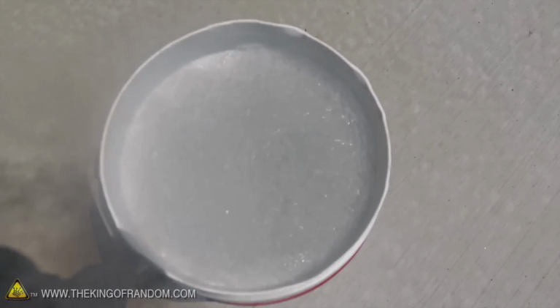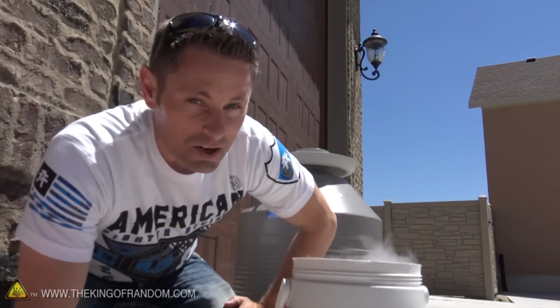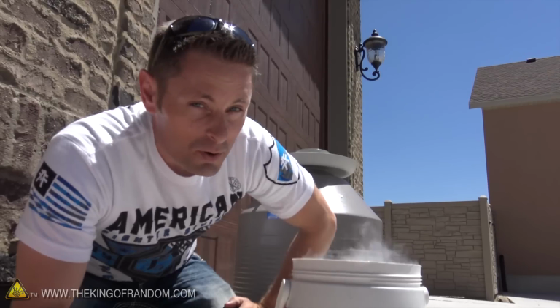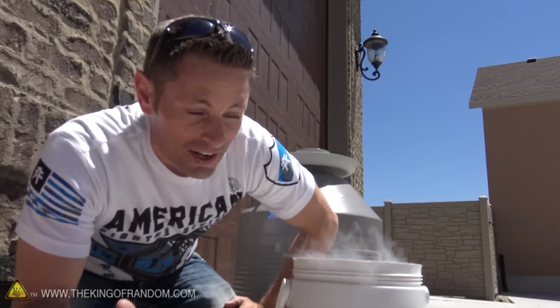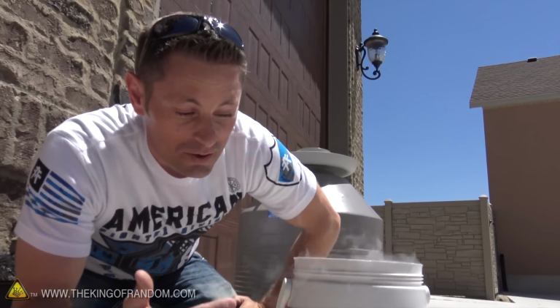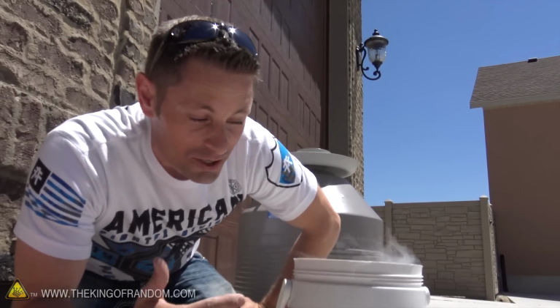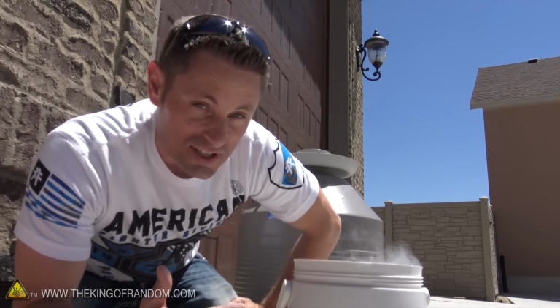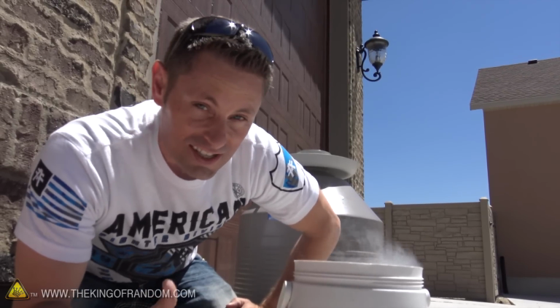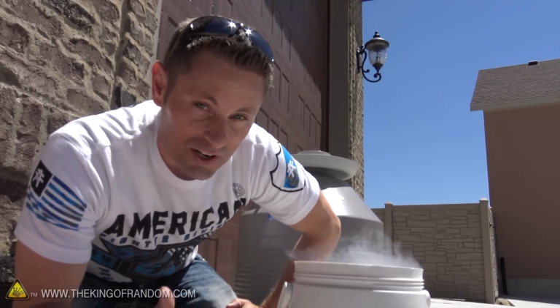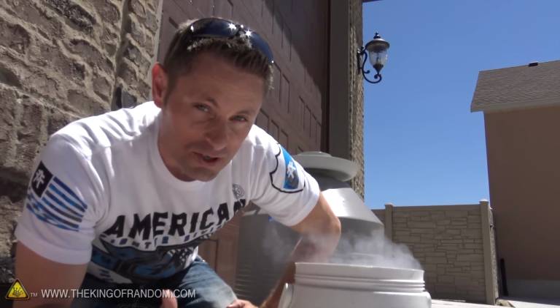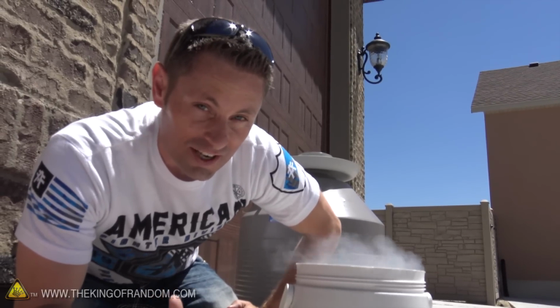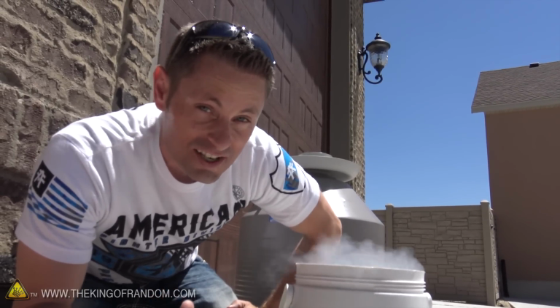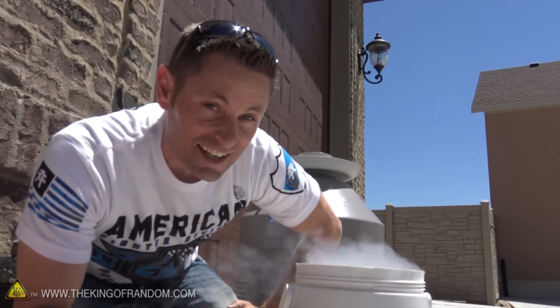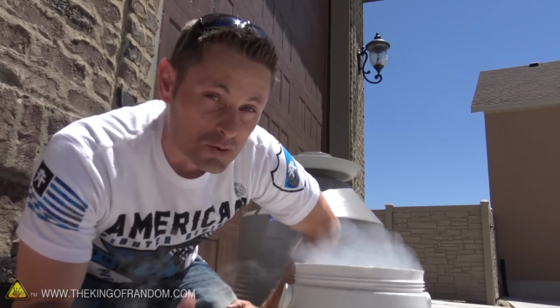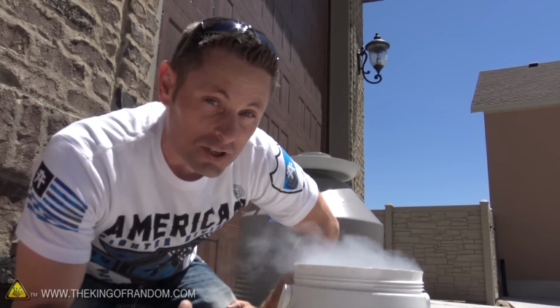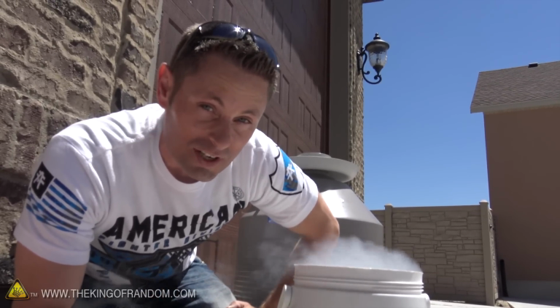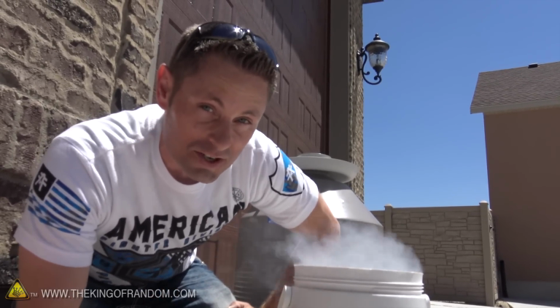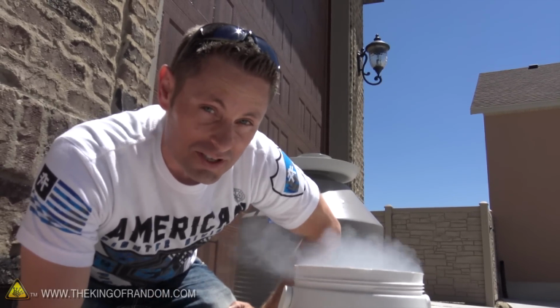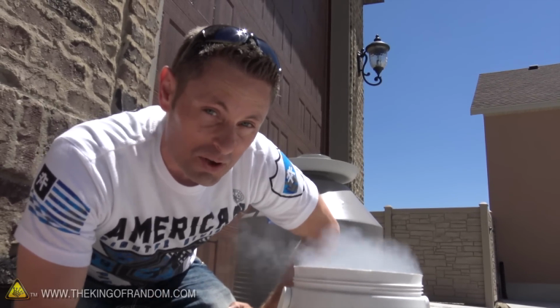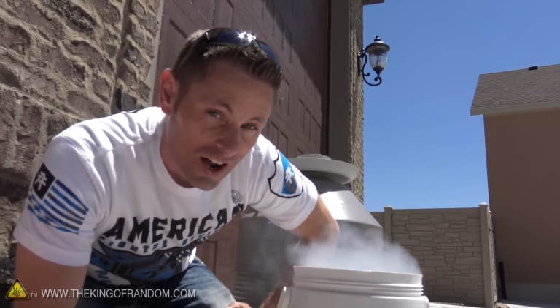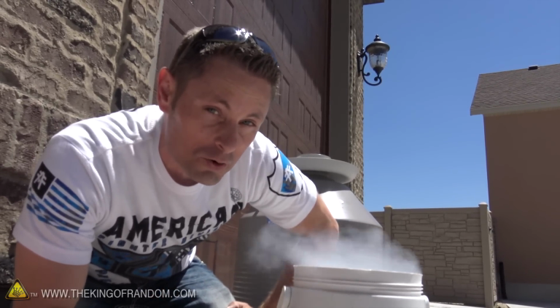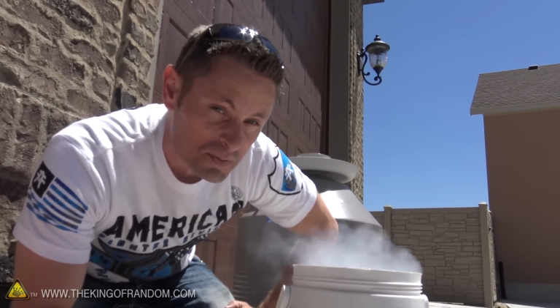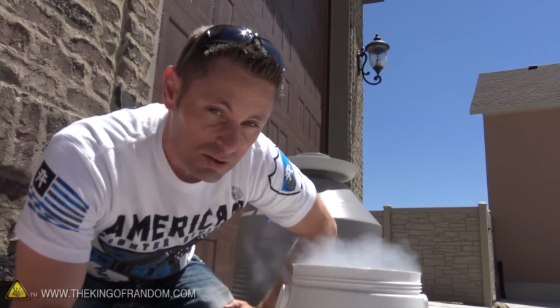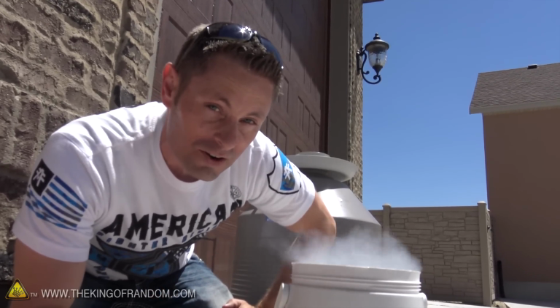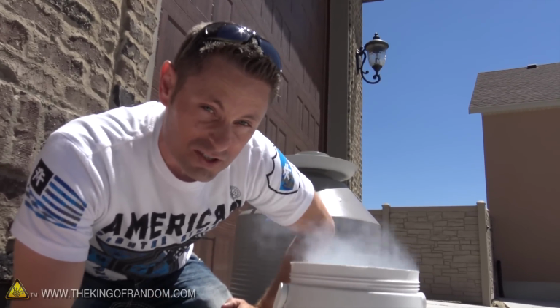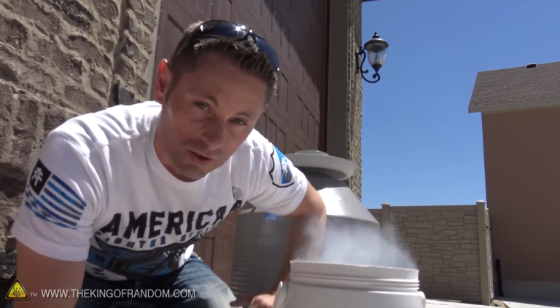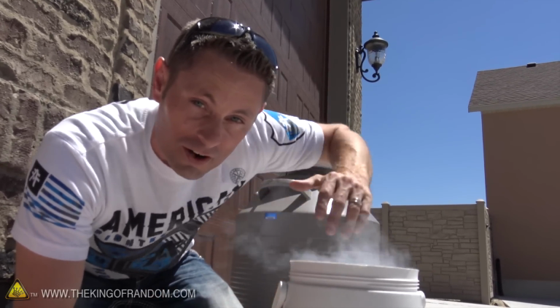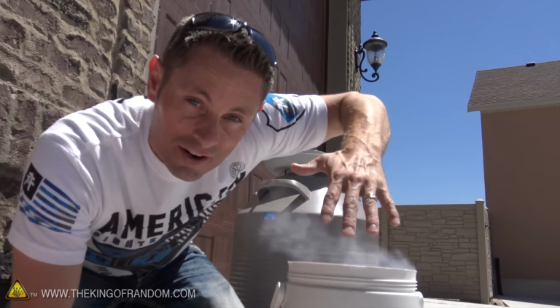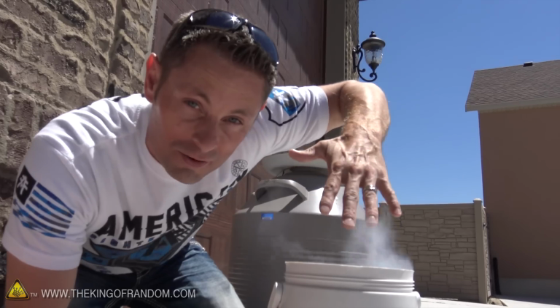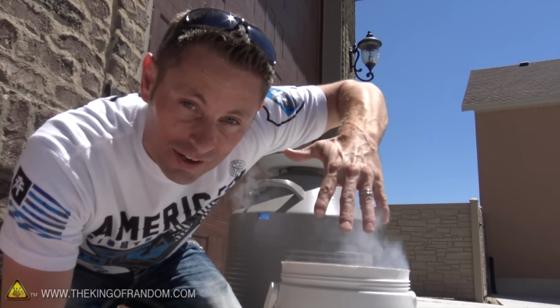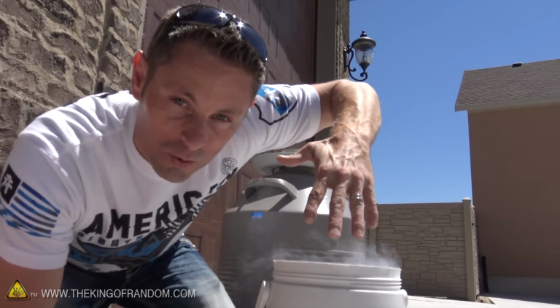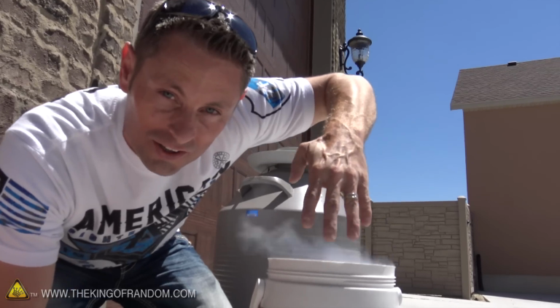Now you might be wondering how dangerous is liquid nitrogen — and honestly it is really, really dangerous. But not if you respect the boundaries and work very, very quickly.